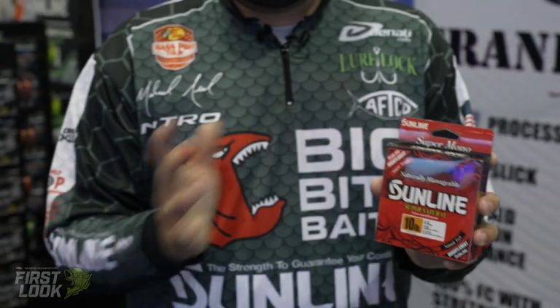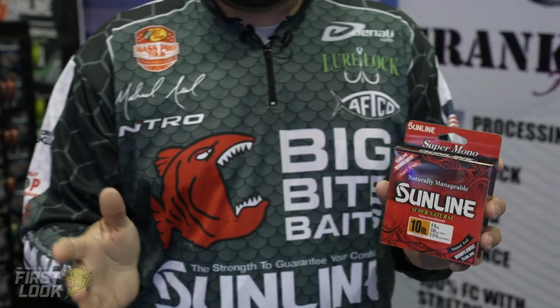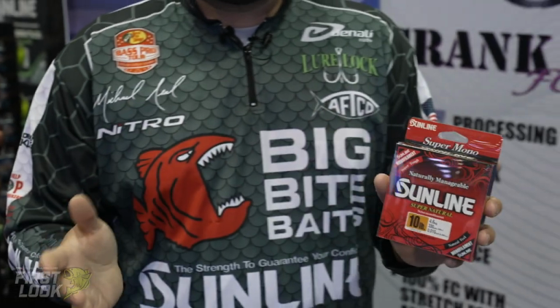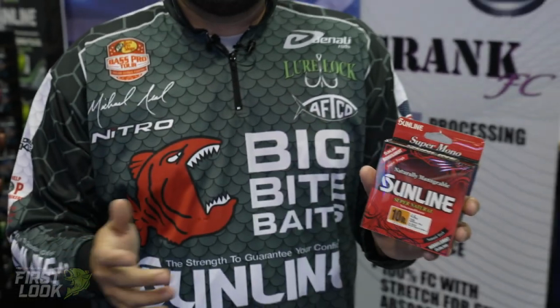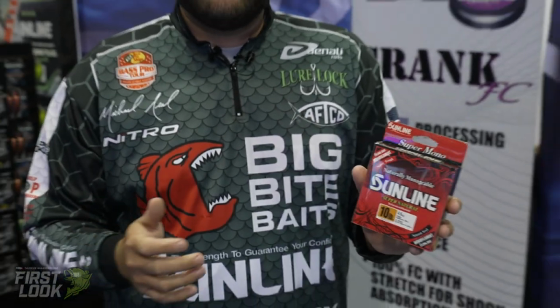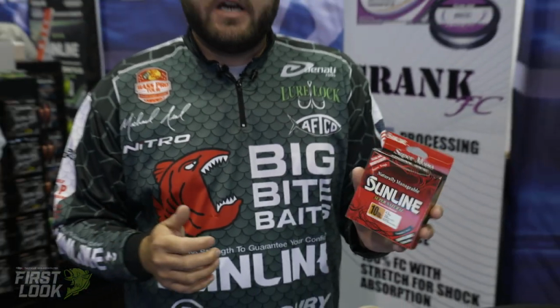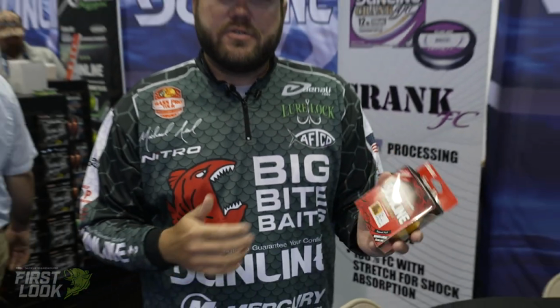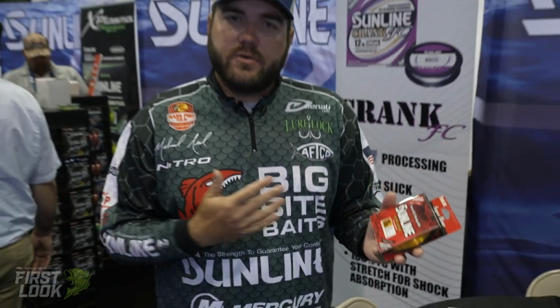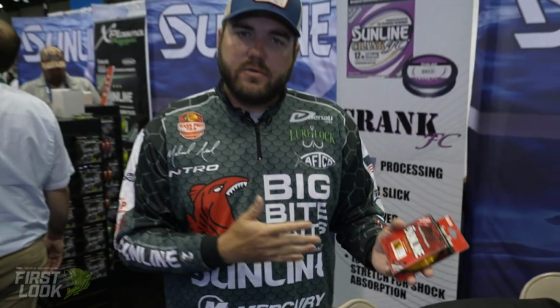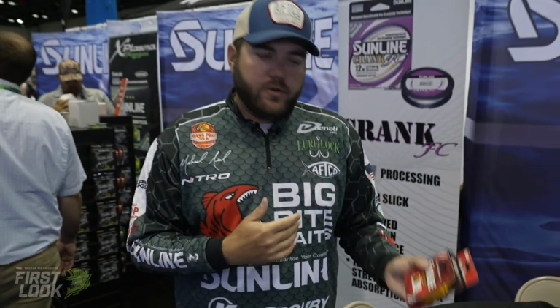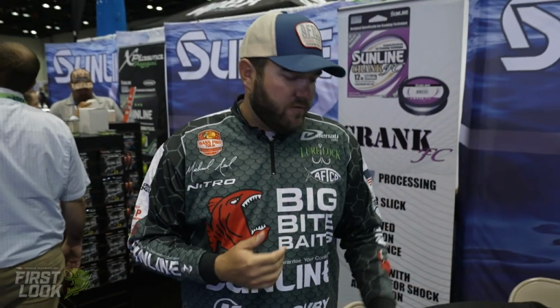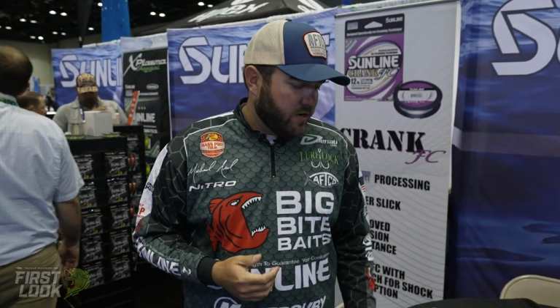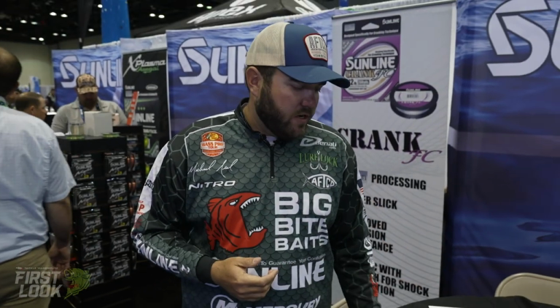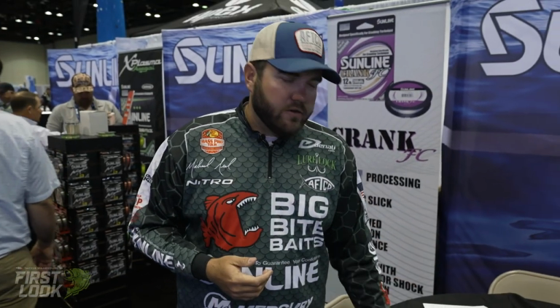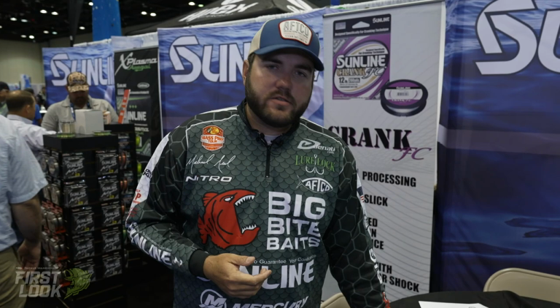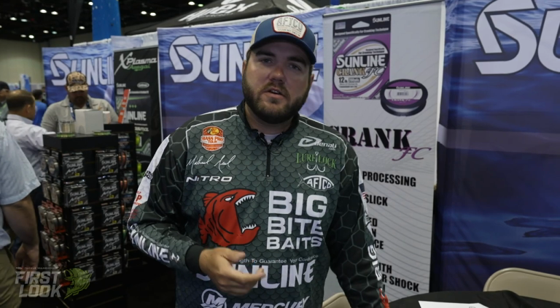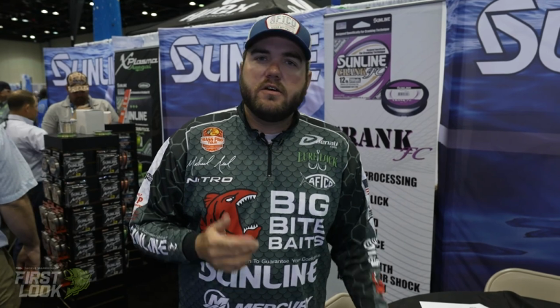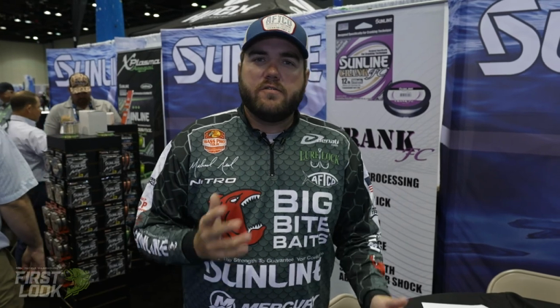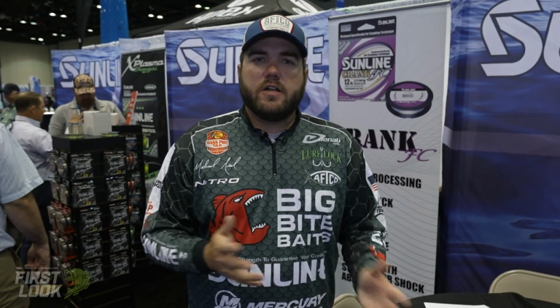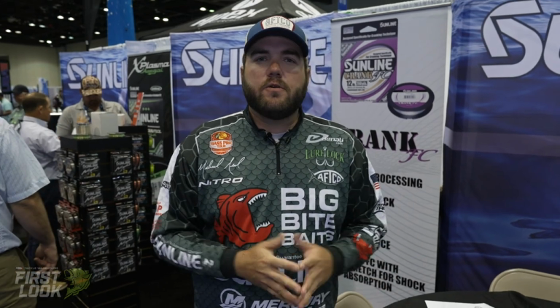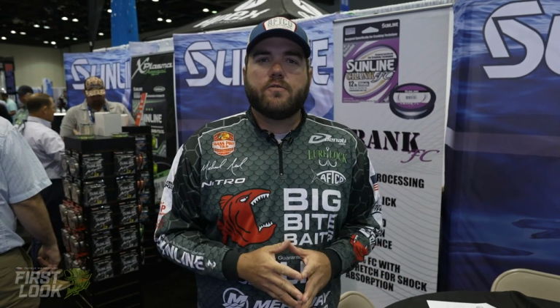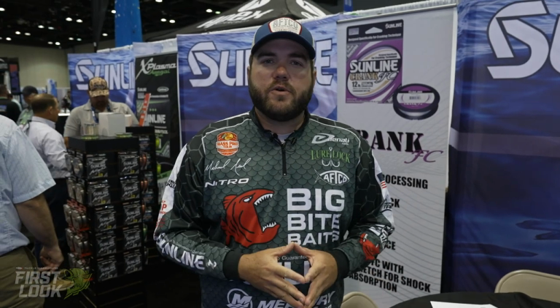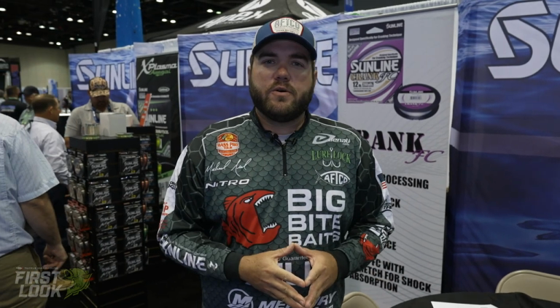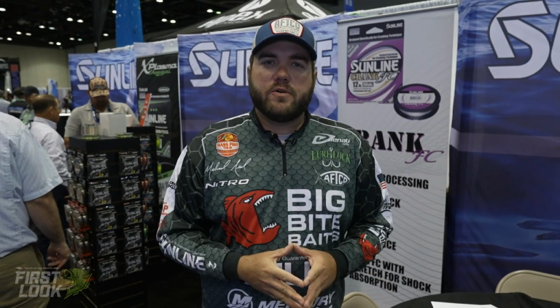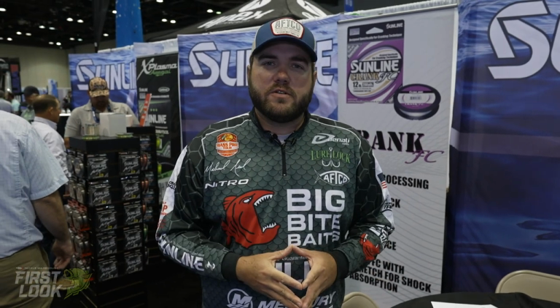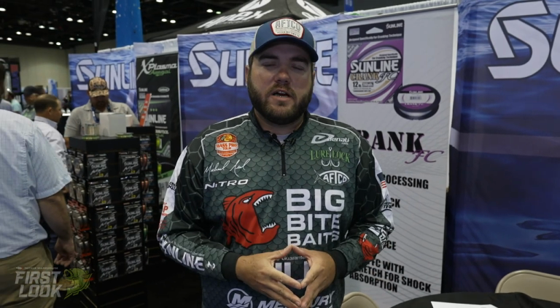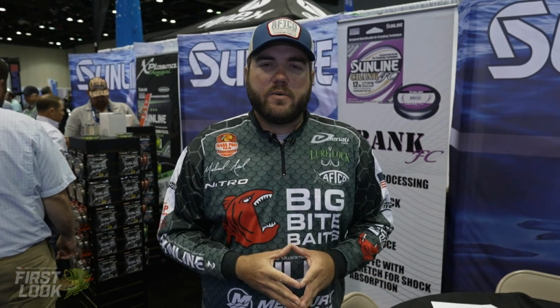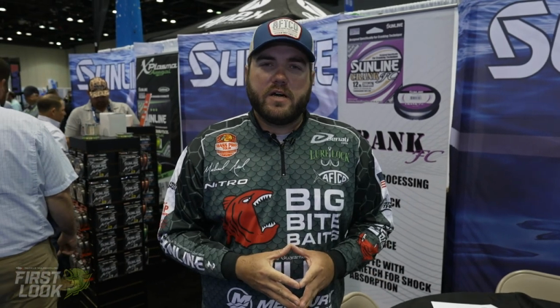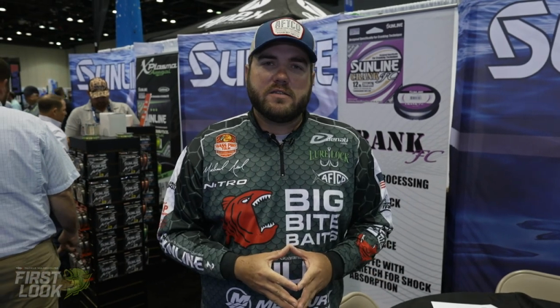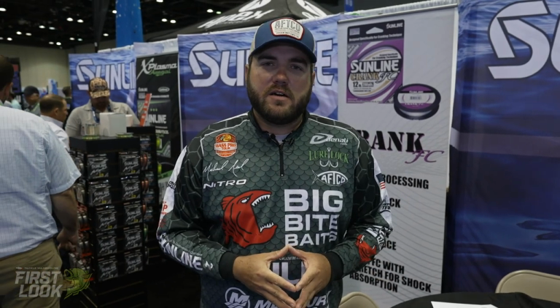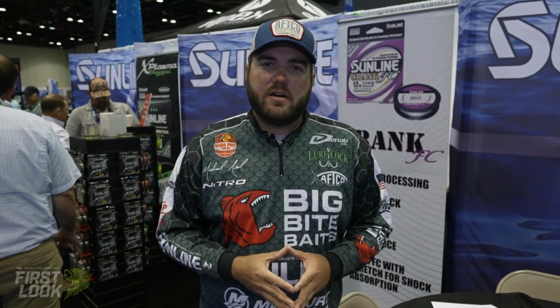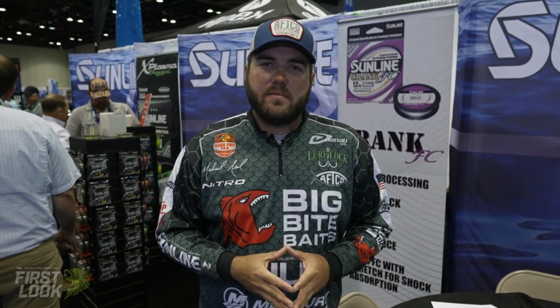Sunline Supernatural — two different colors available for pre-order at TackleWarehouse.com.